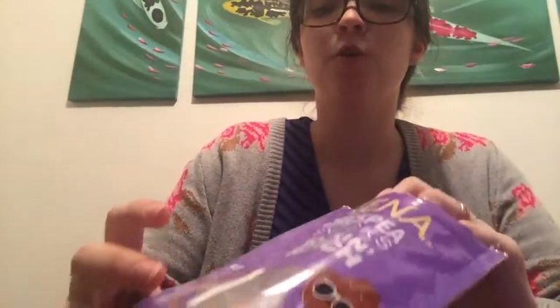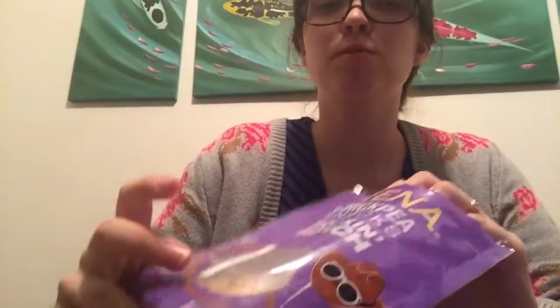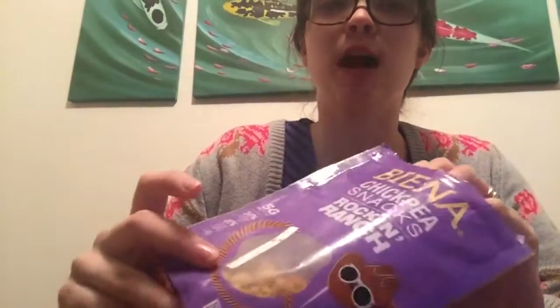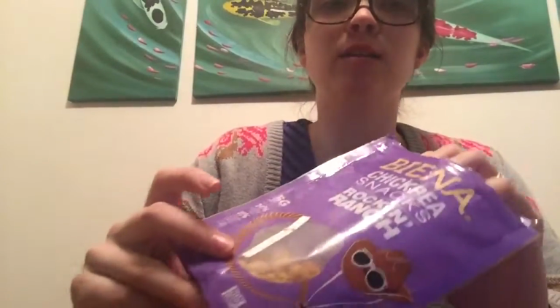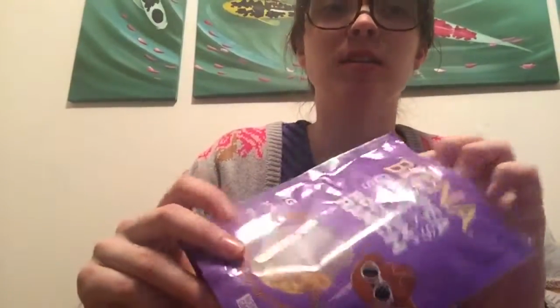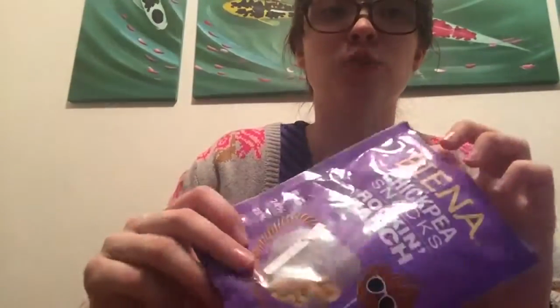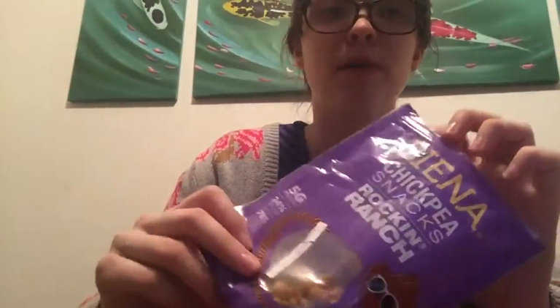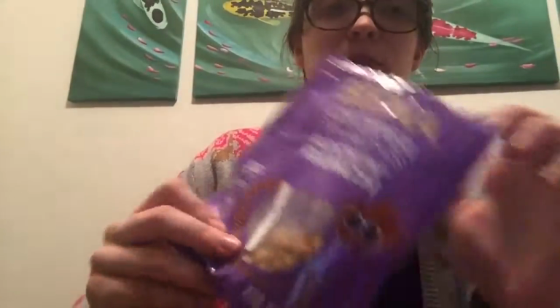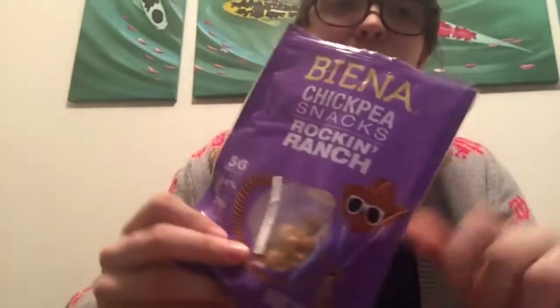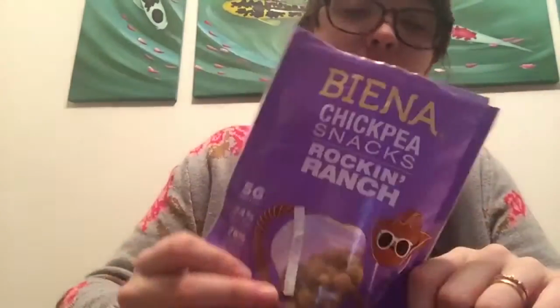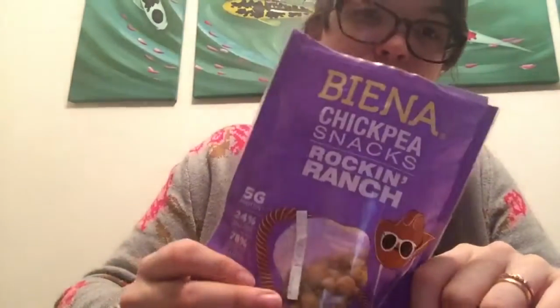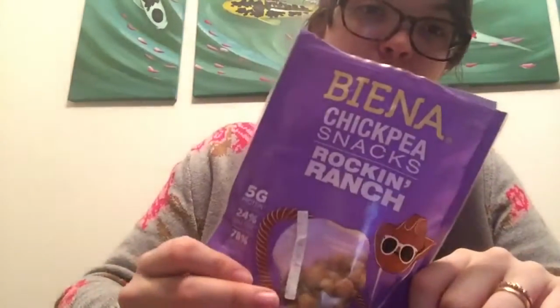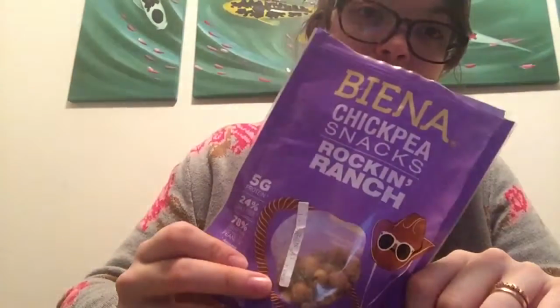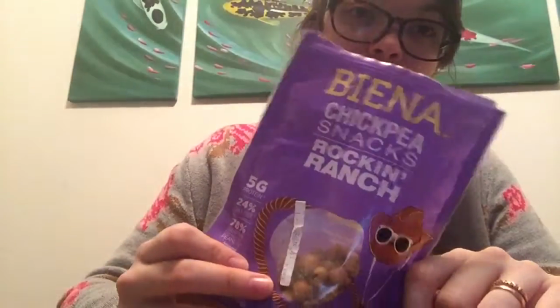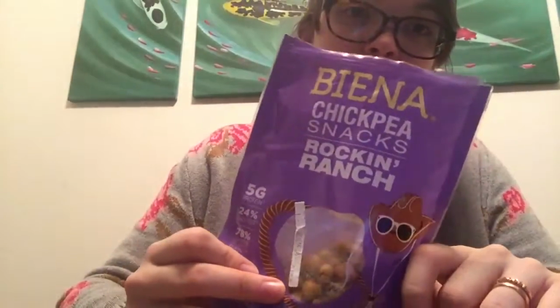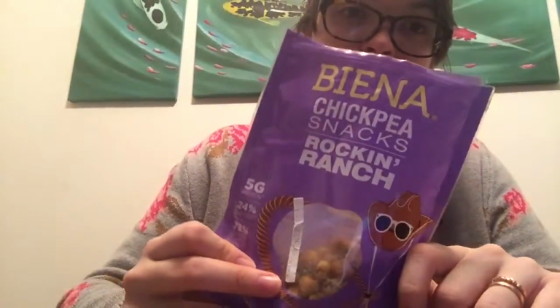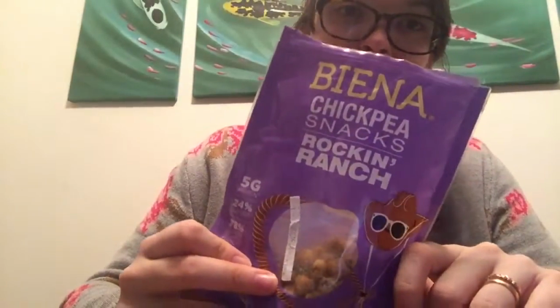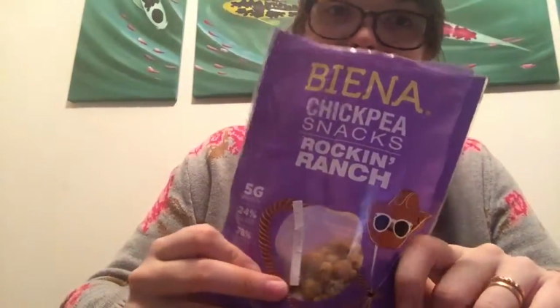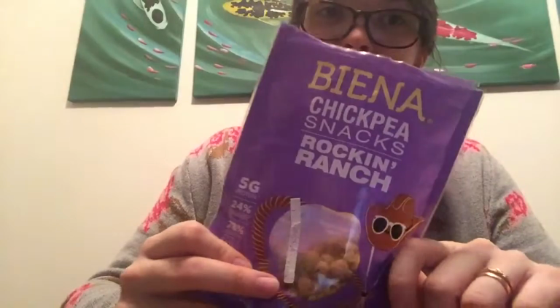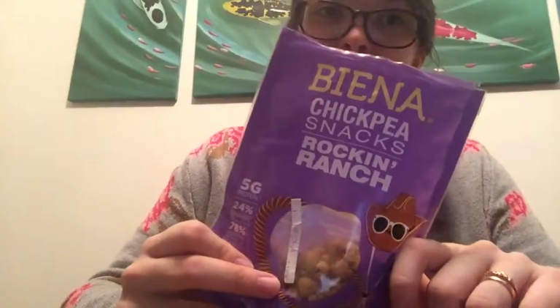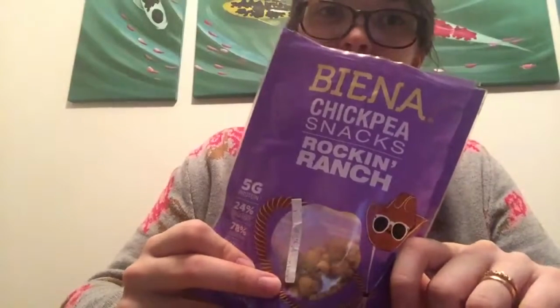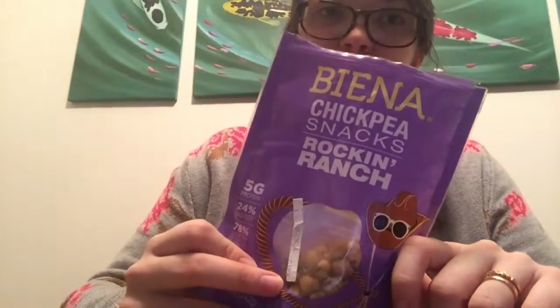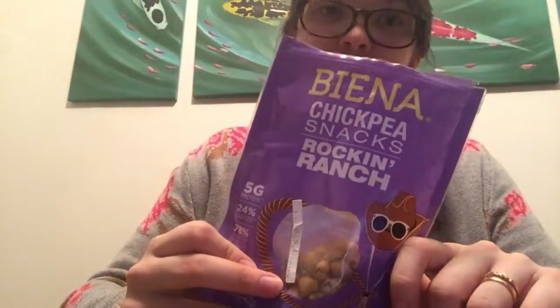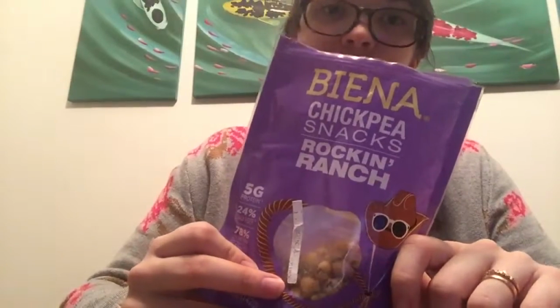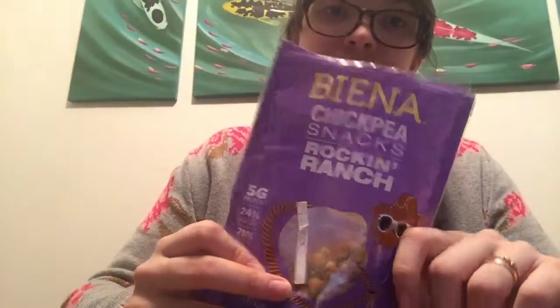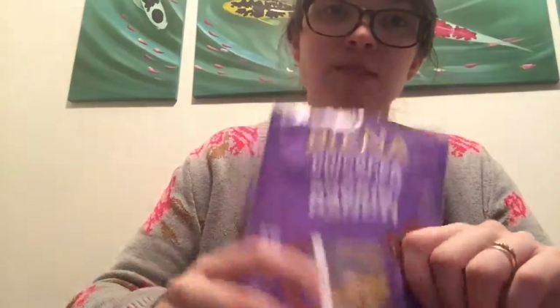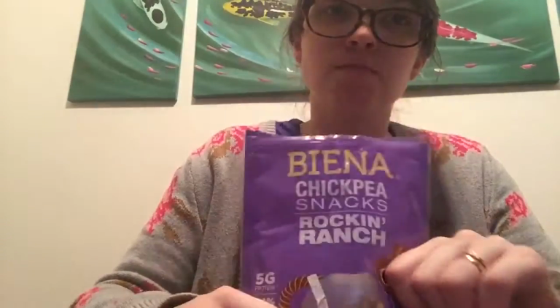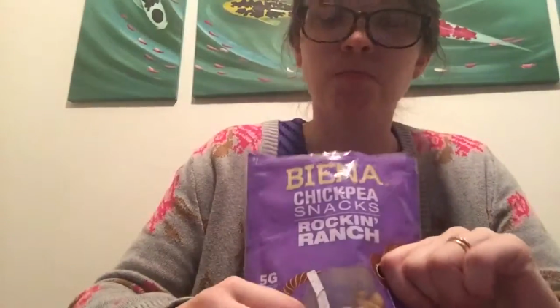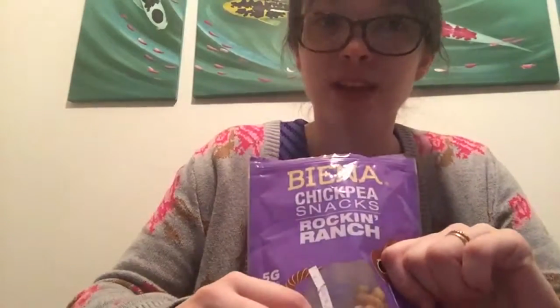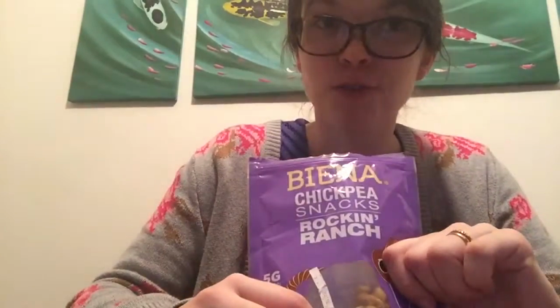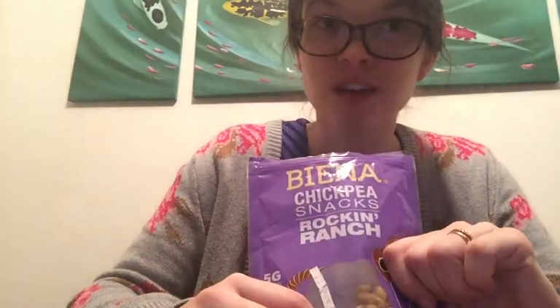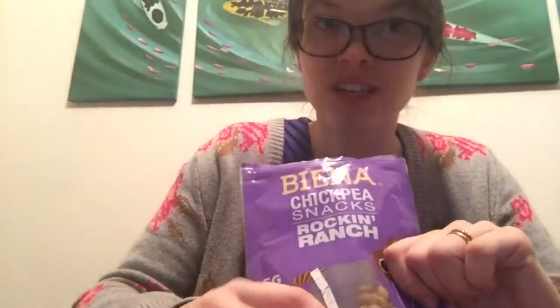I hope you guys enjoyed my review of these Viena Rockin' Ranch Chickpea Snacks. Thanks for watching.